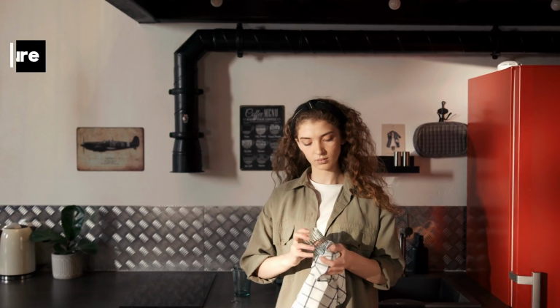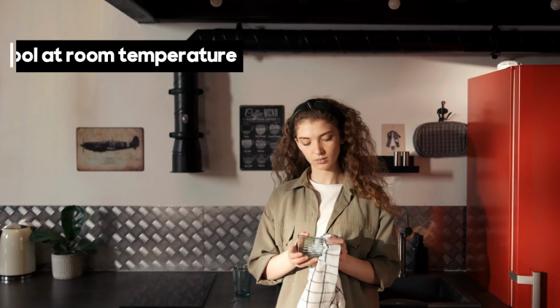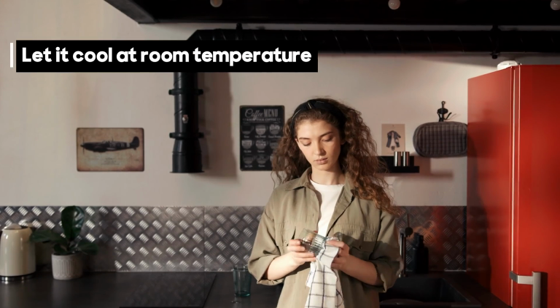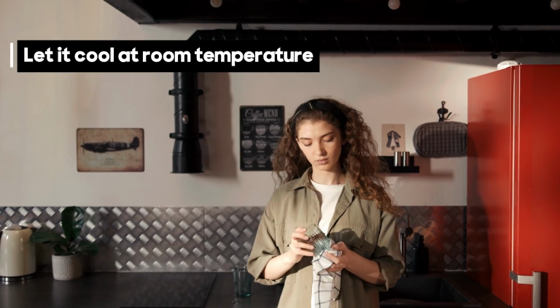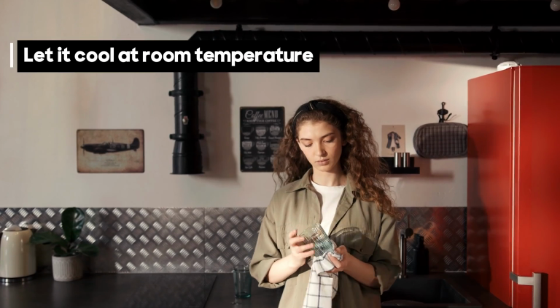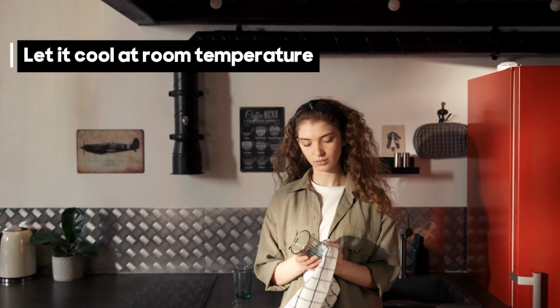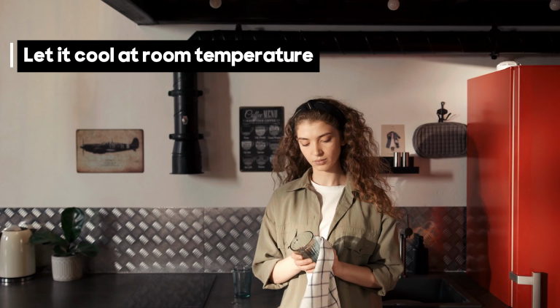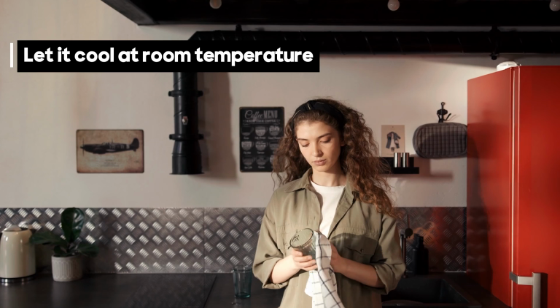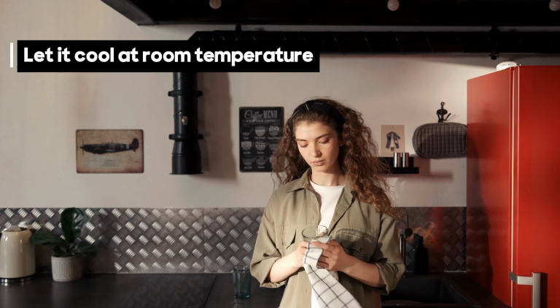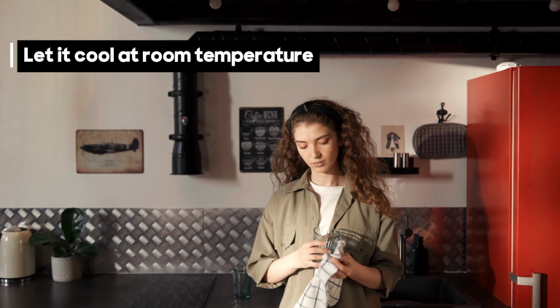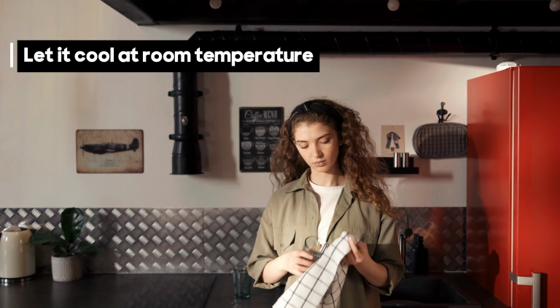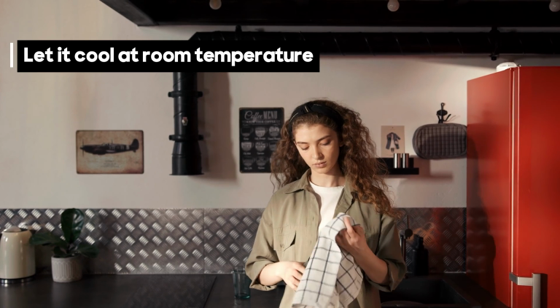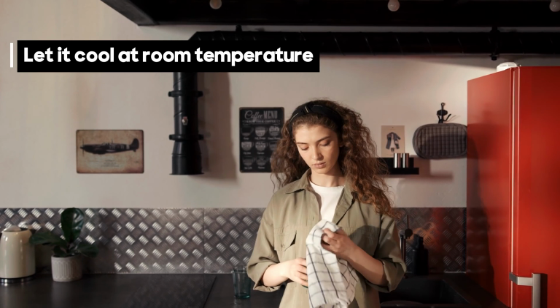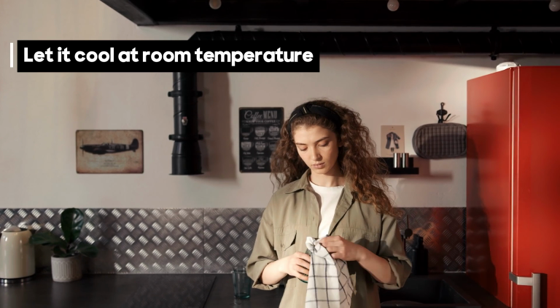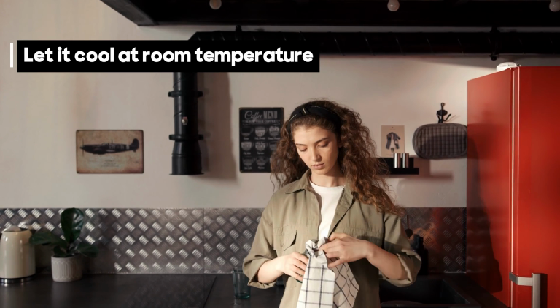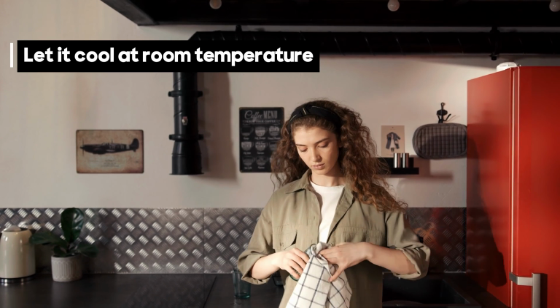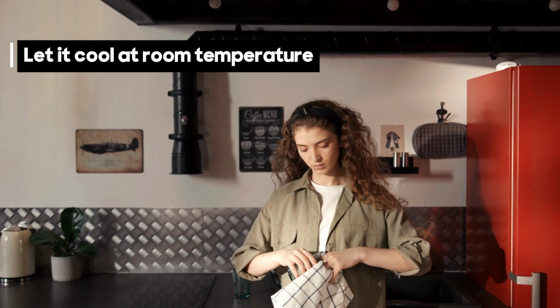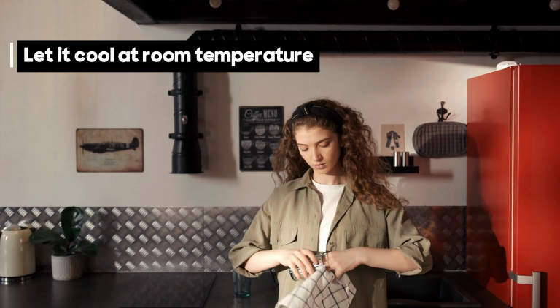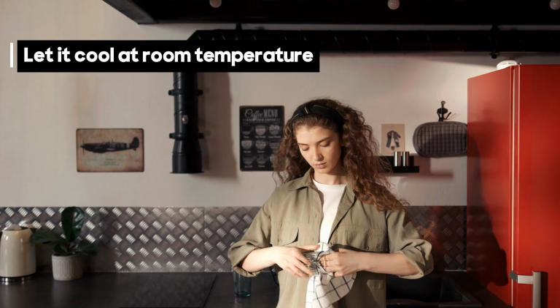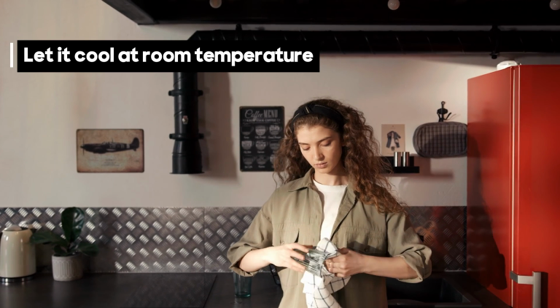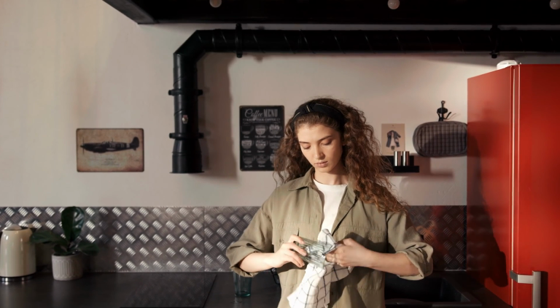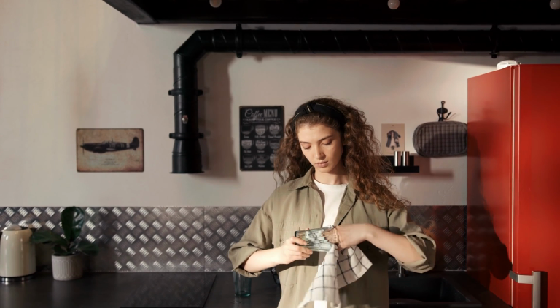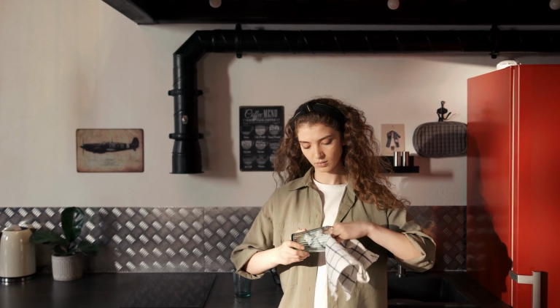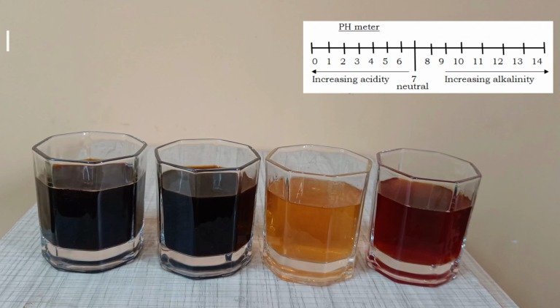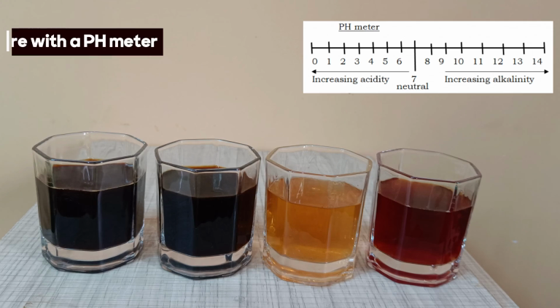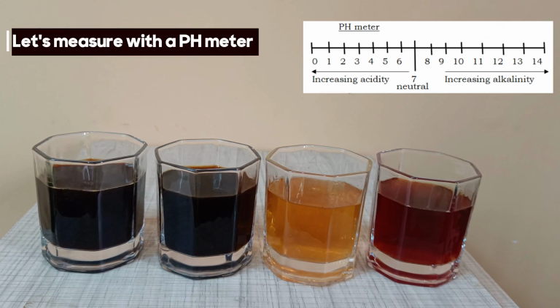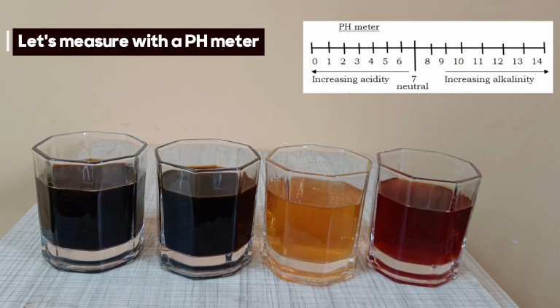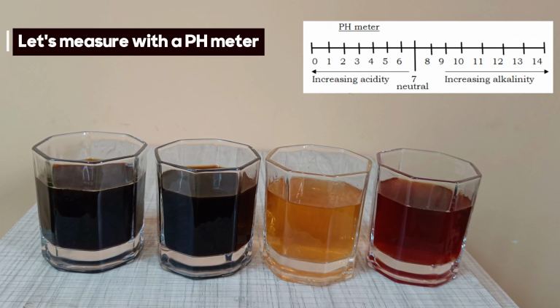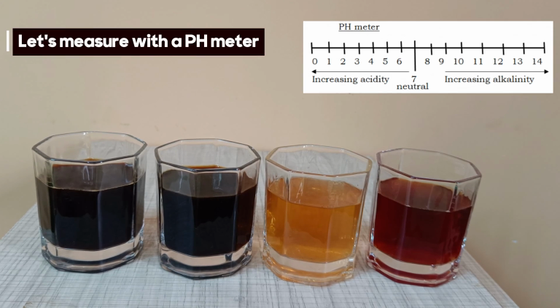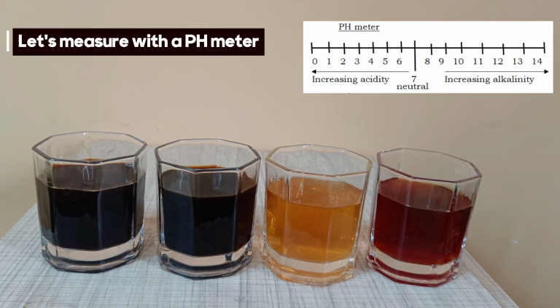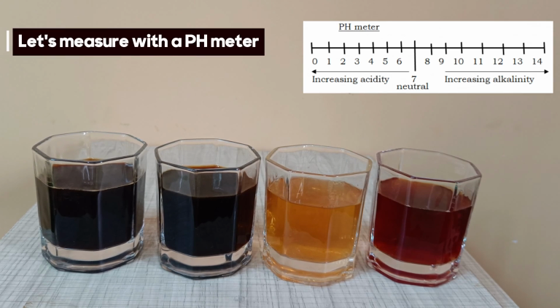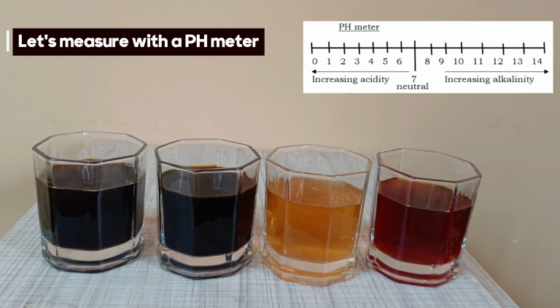Cooling it at room temperature. Now it's time to measure the acidity levels of green tea and the other beverages.